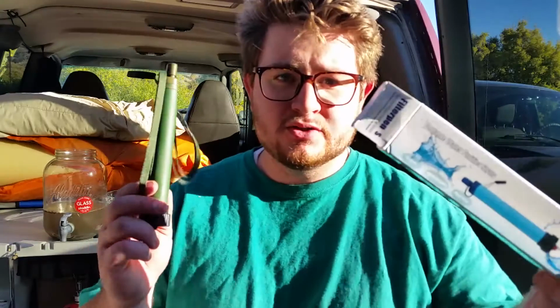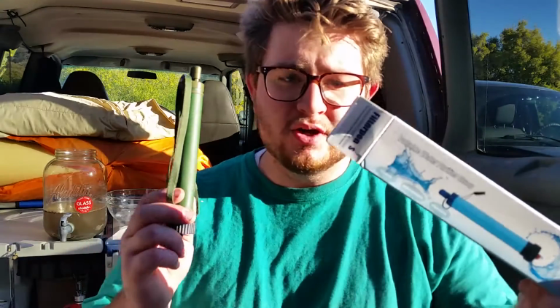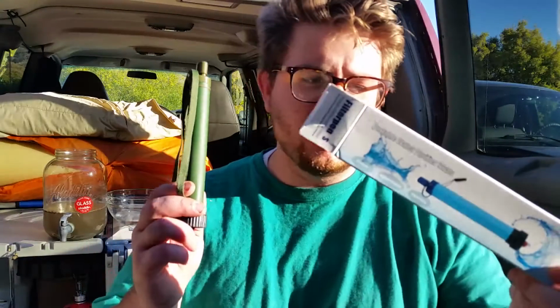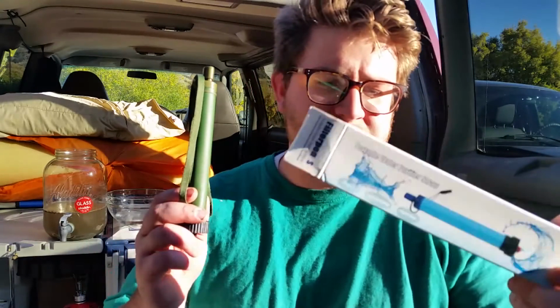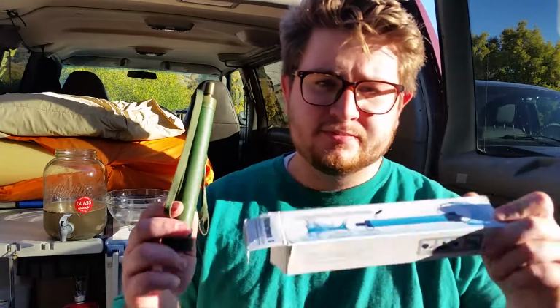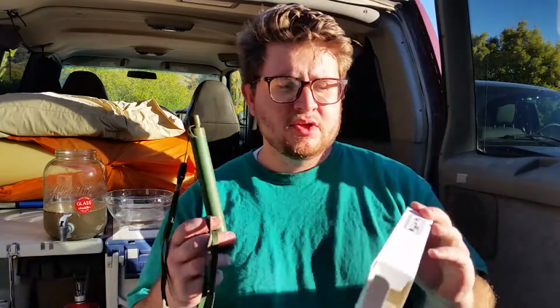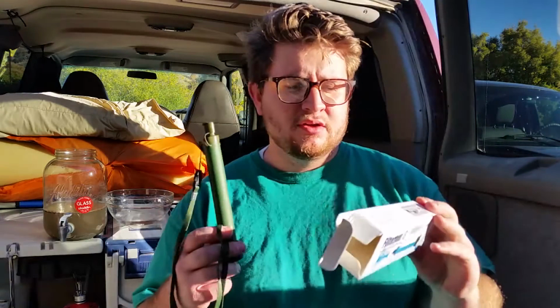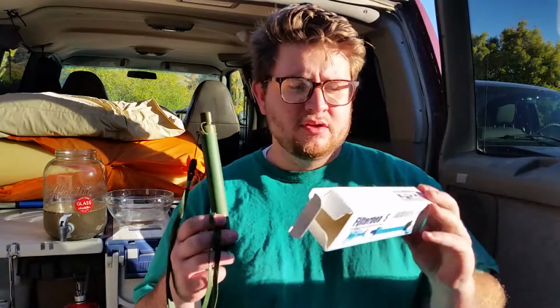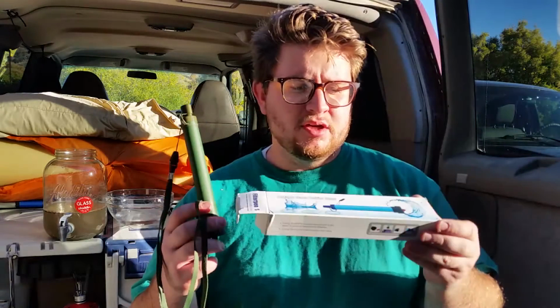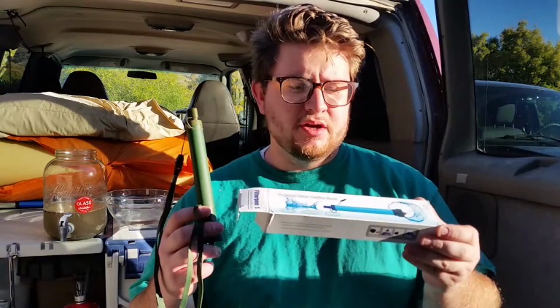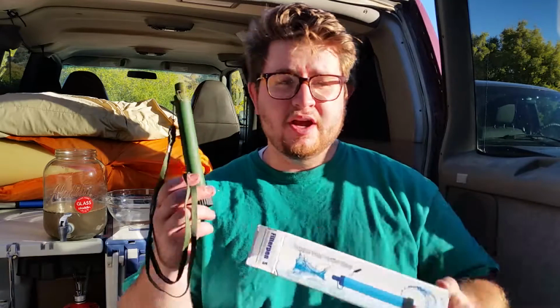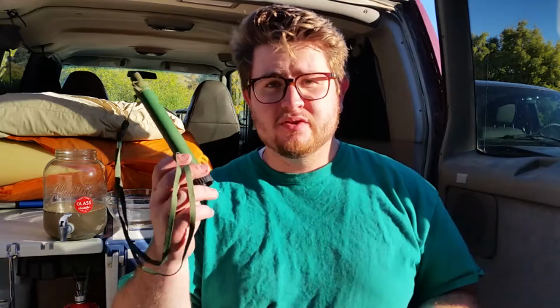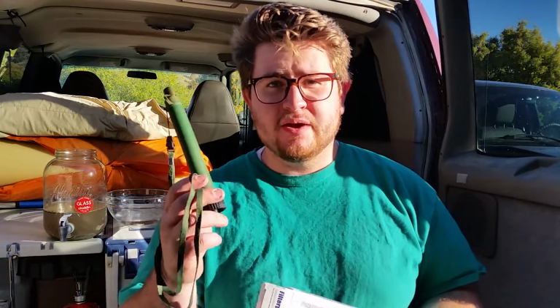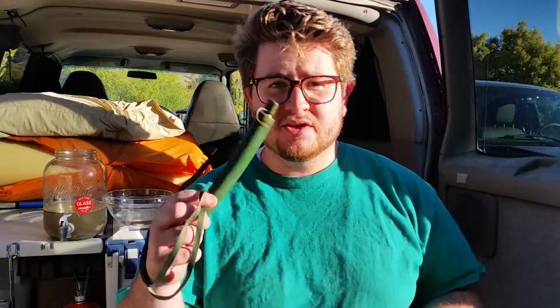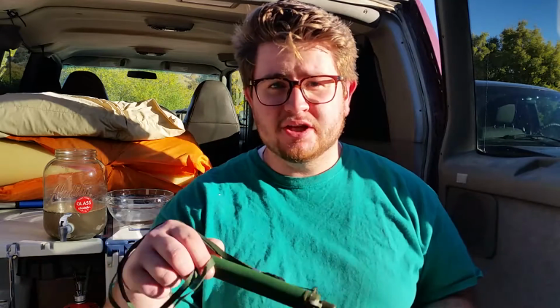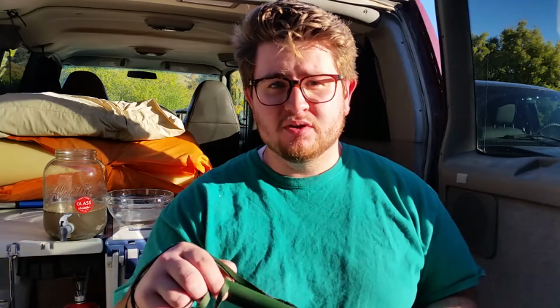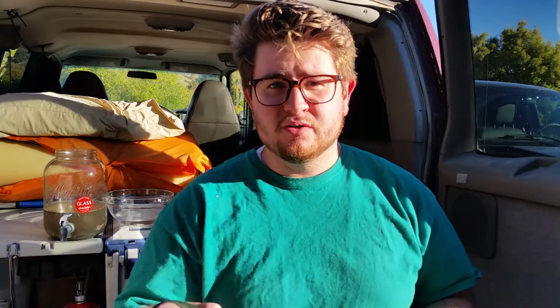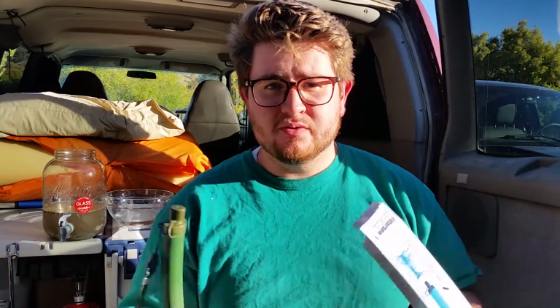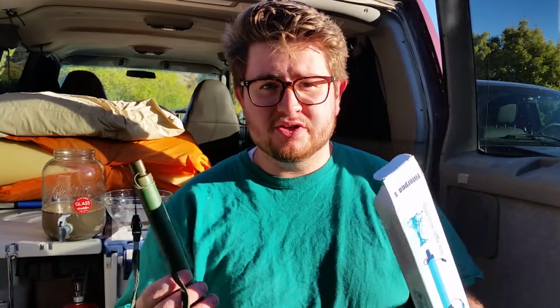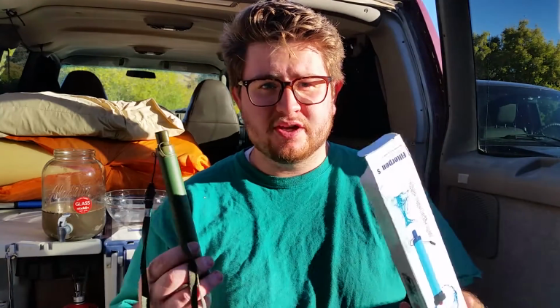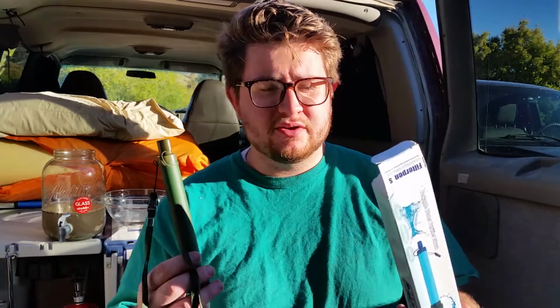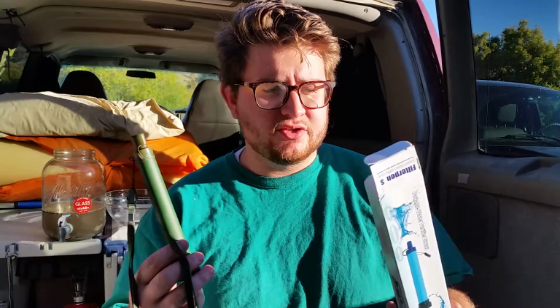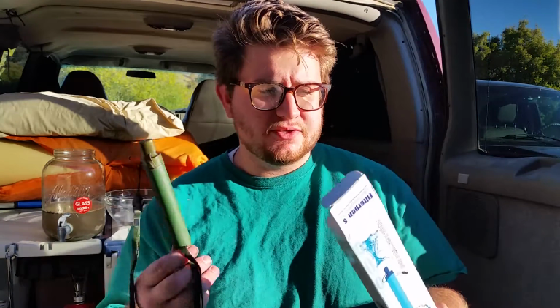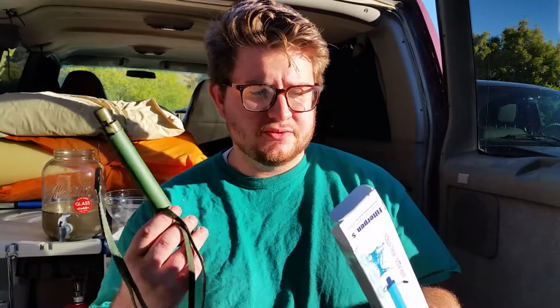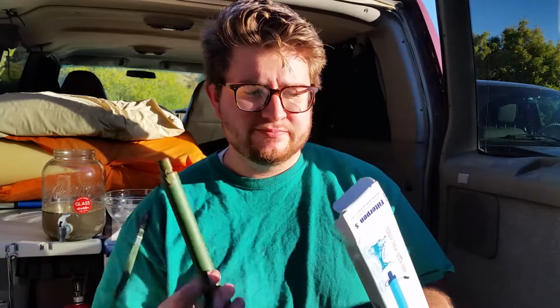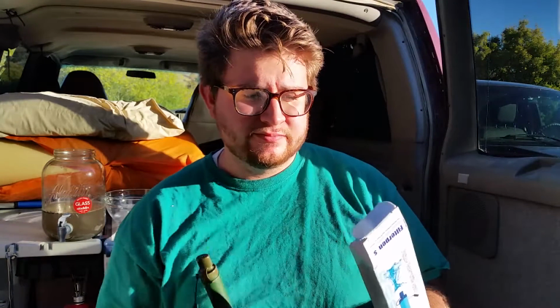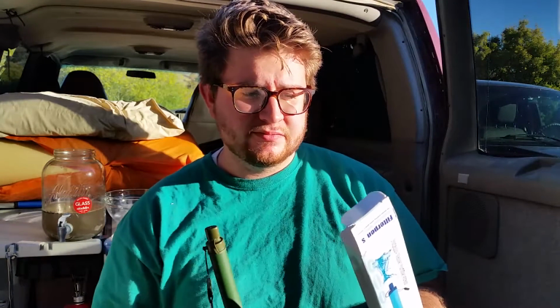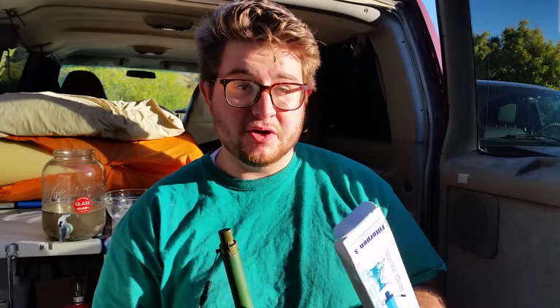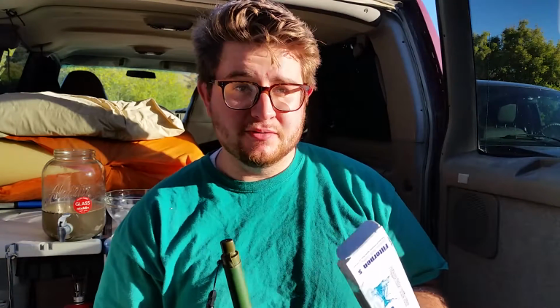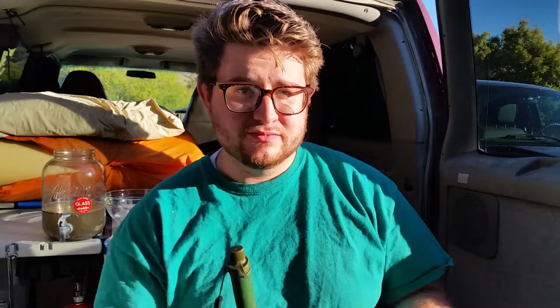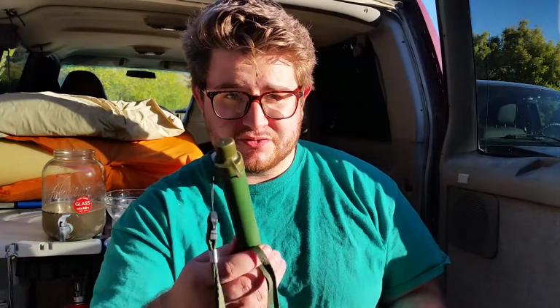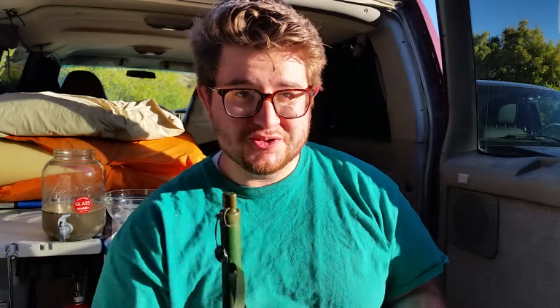So here it is. I have the Amazon link below if you want to check it out and get your own.